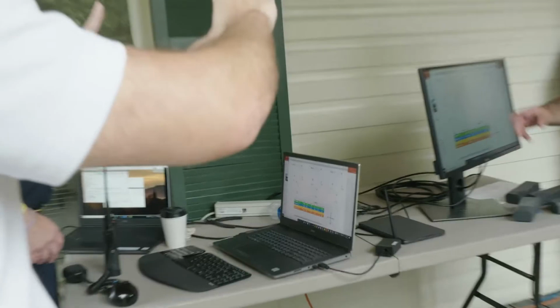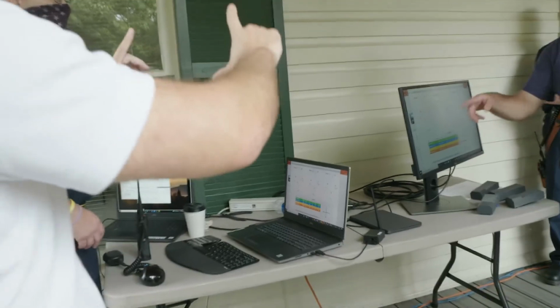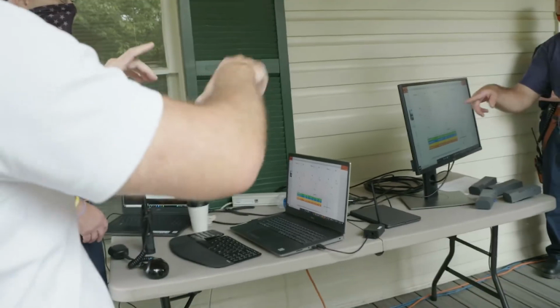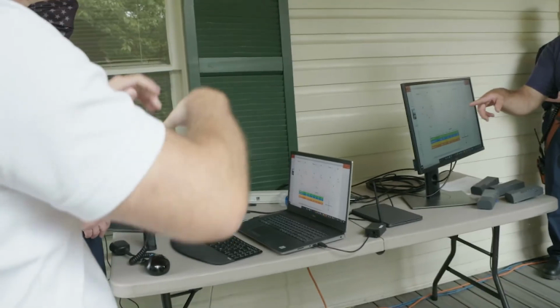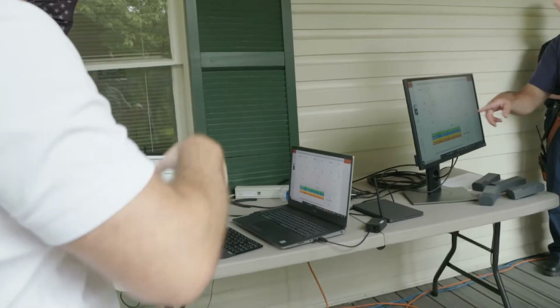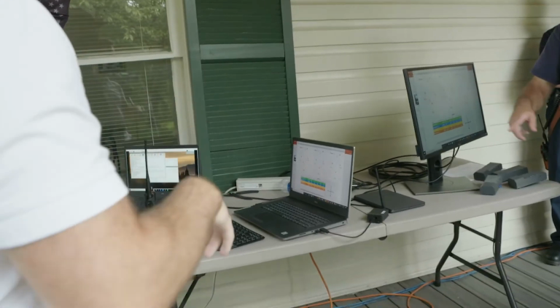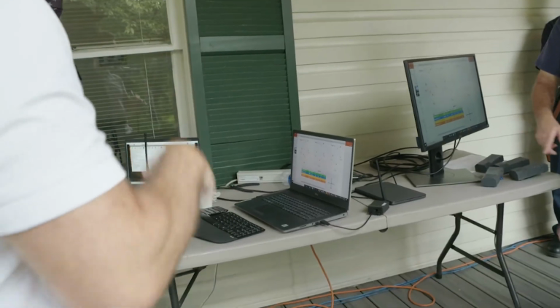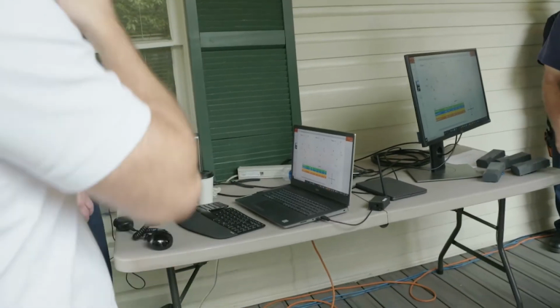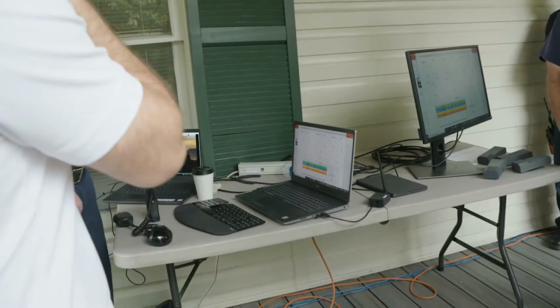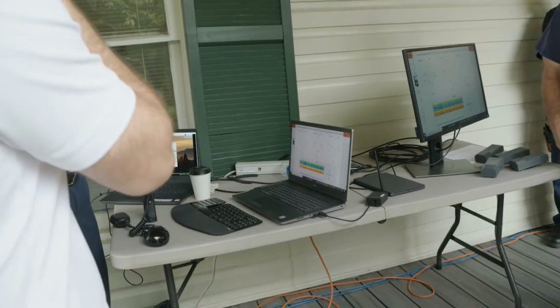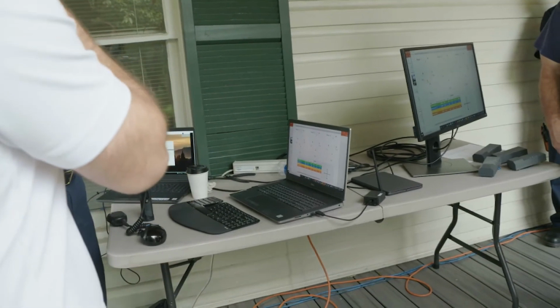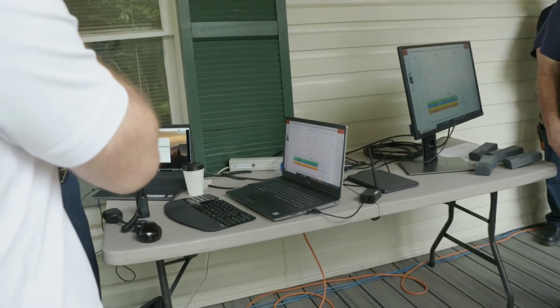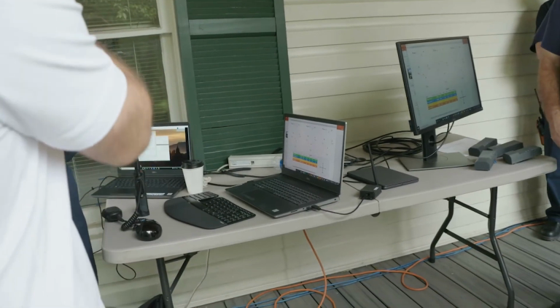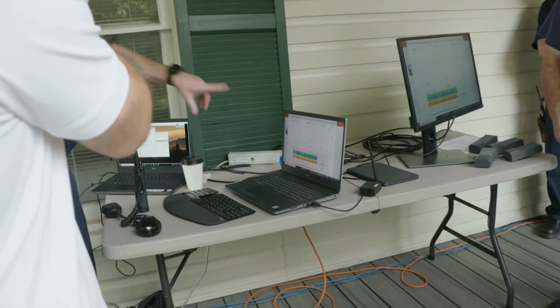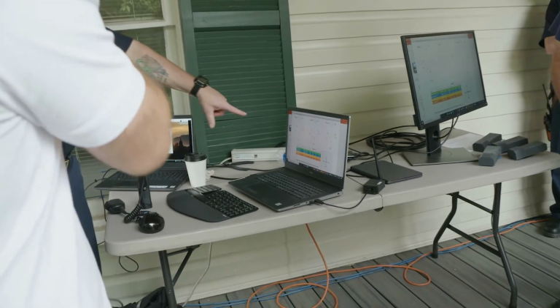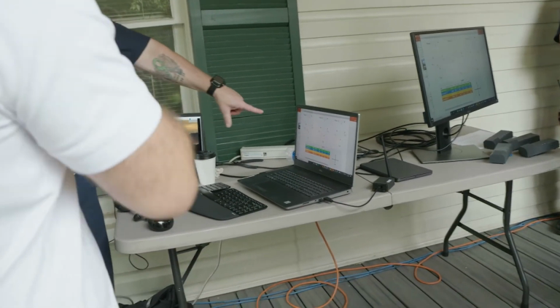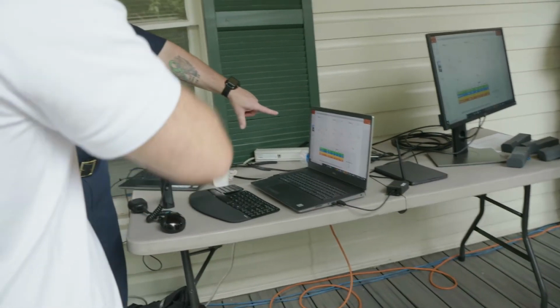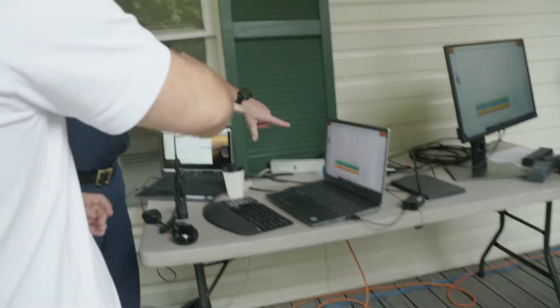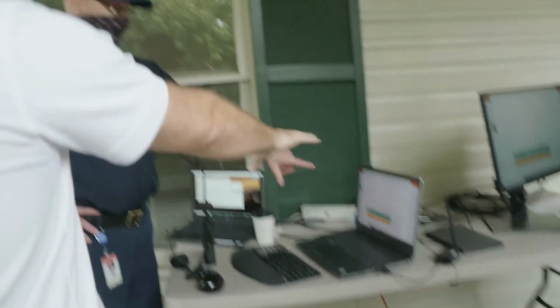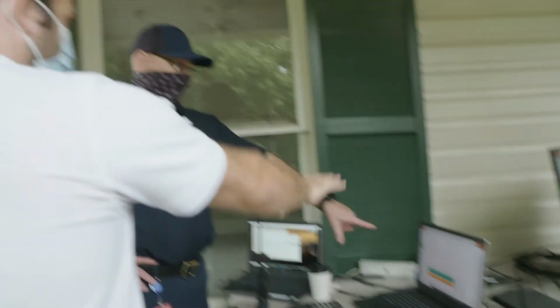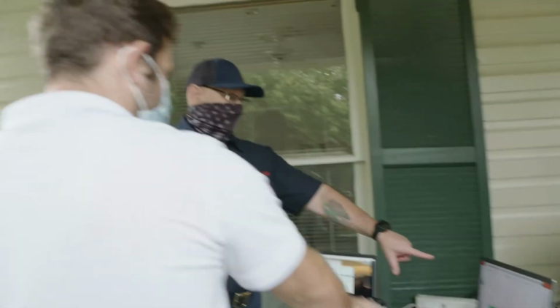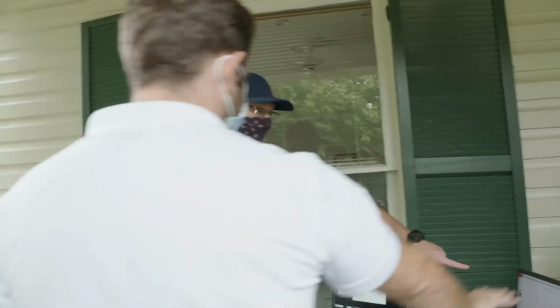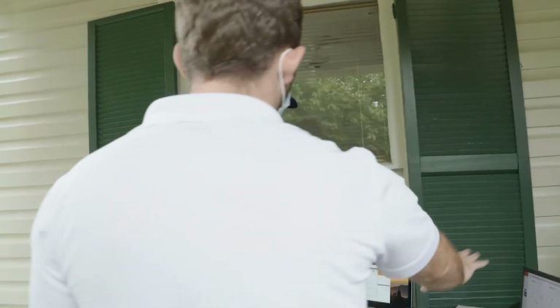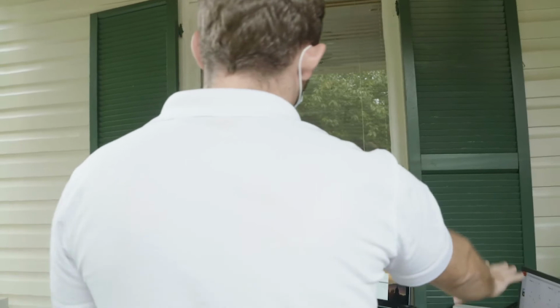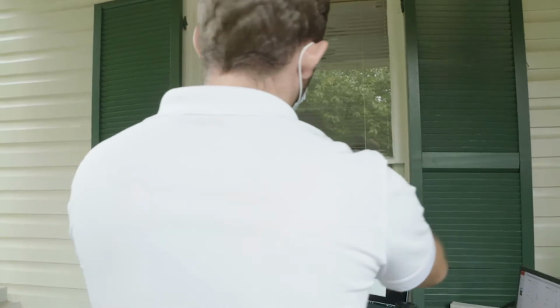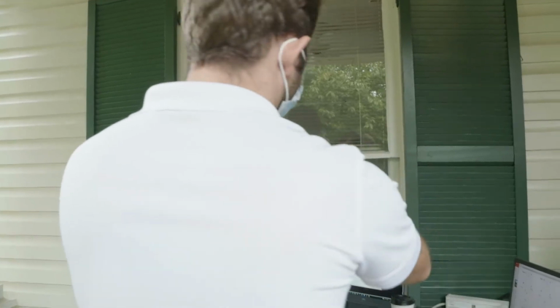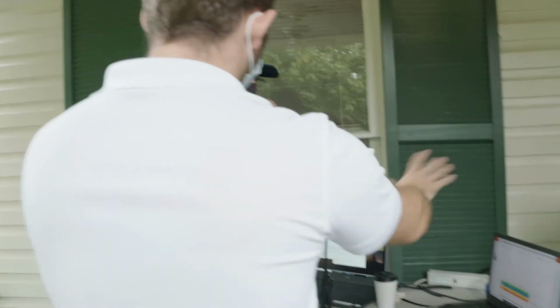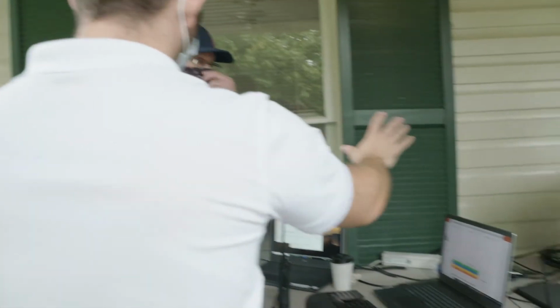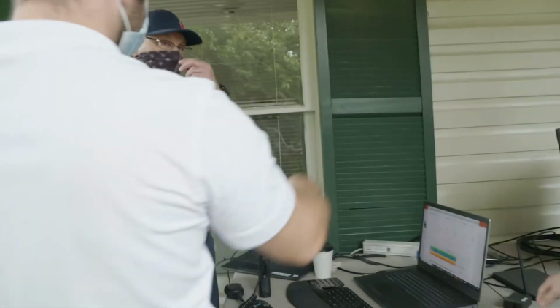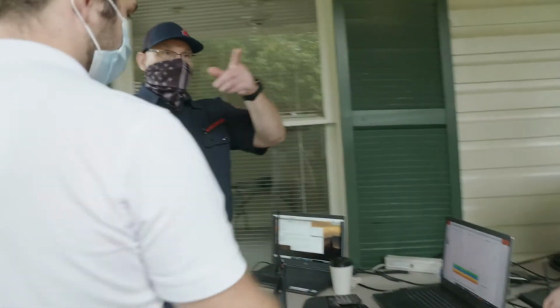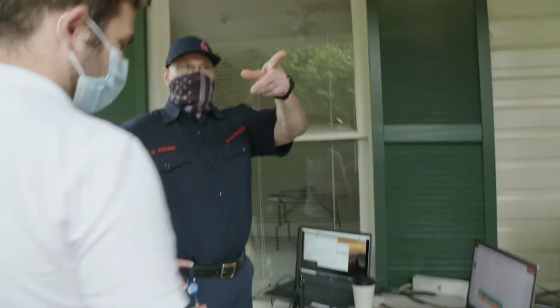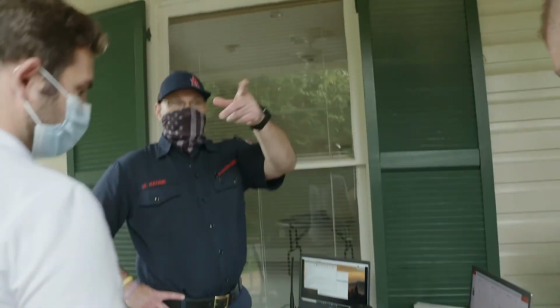We did a mock mayday scenario here, and I was at the command post at the board over there, and I ran it, and we had them out in less than a minute.